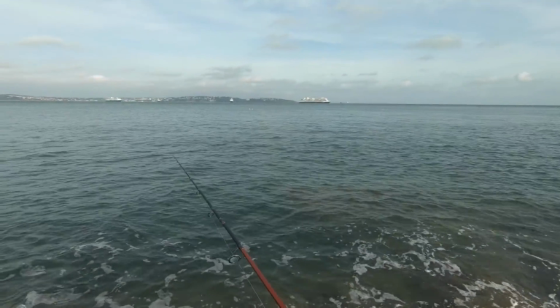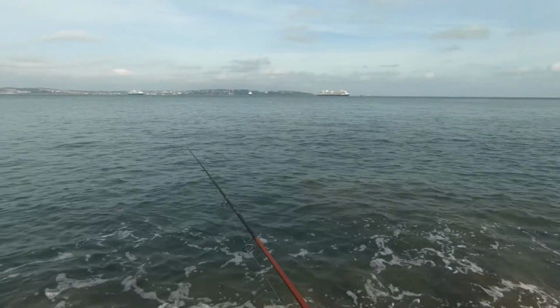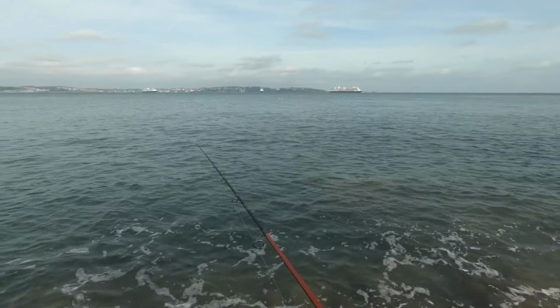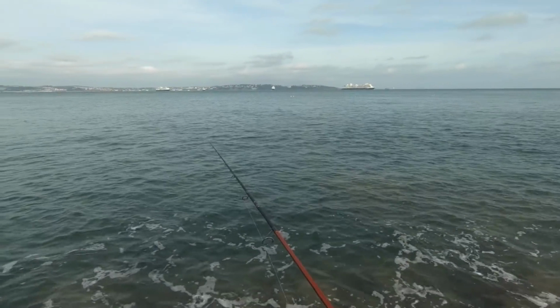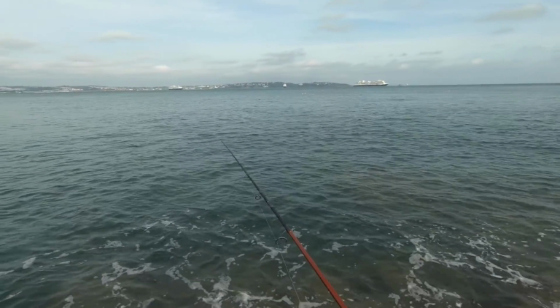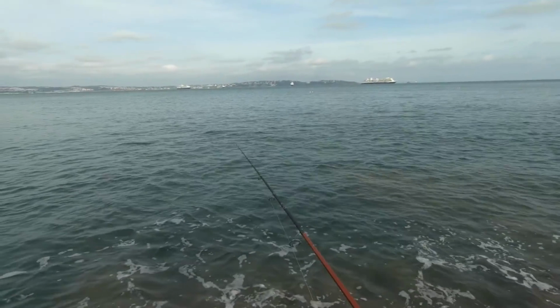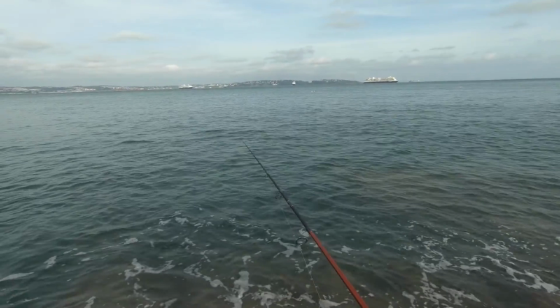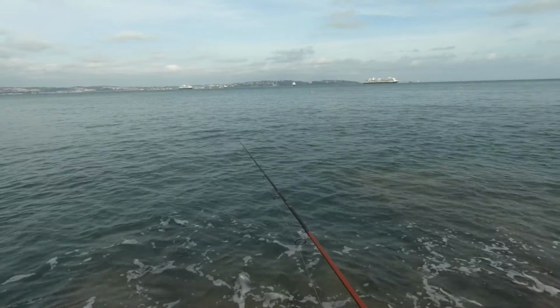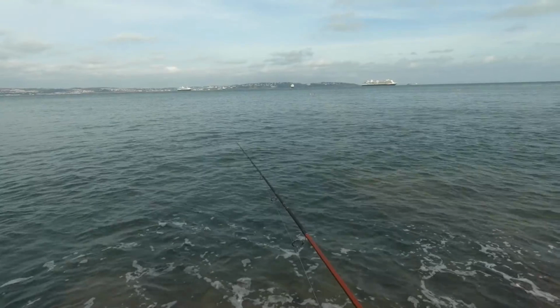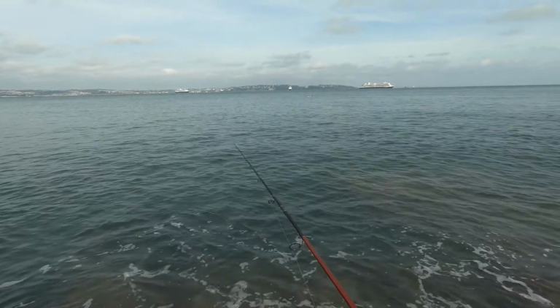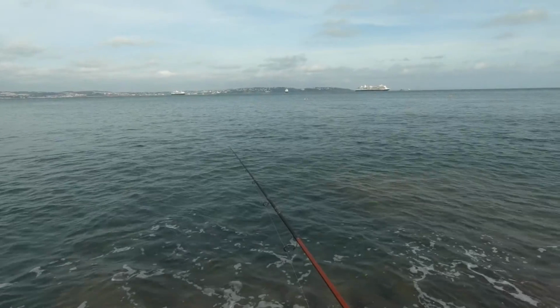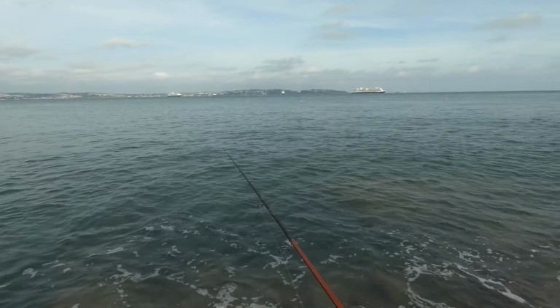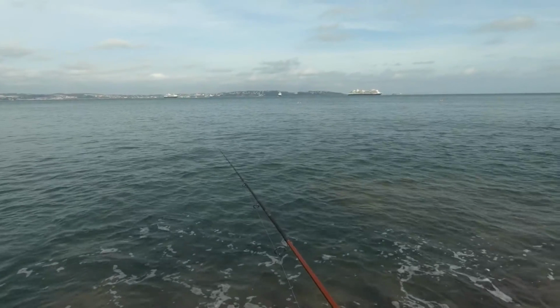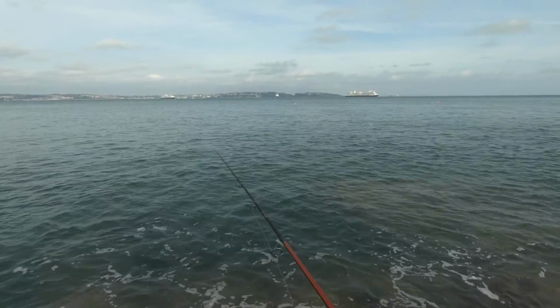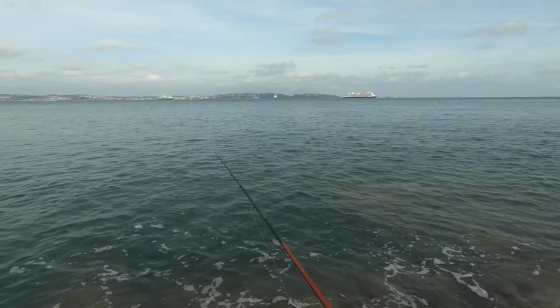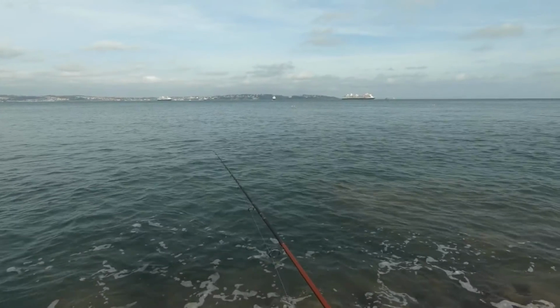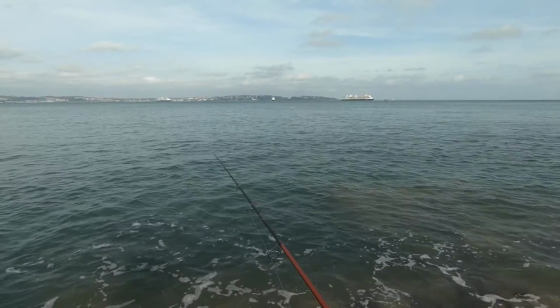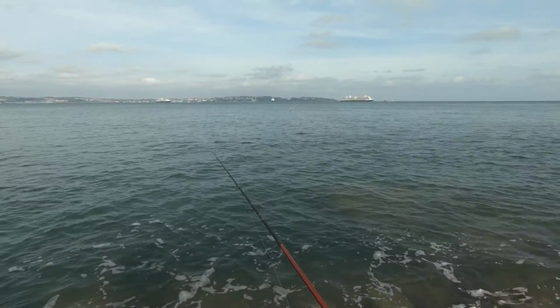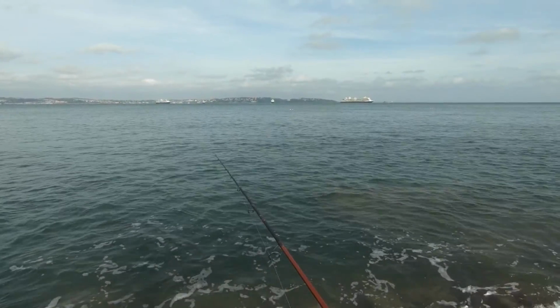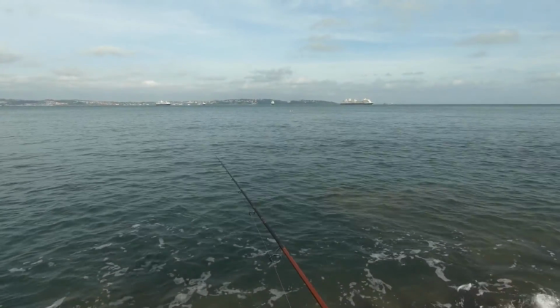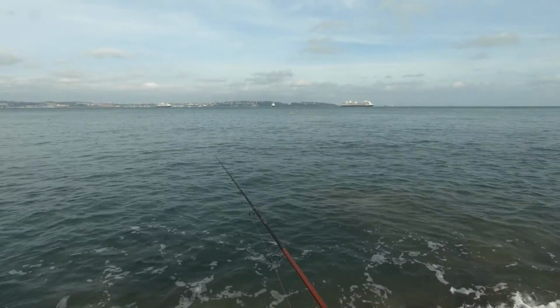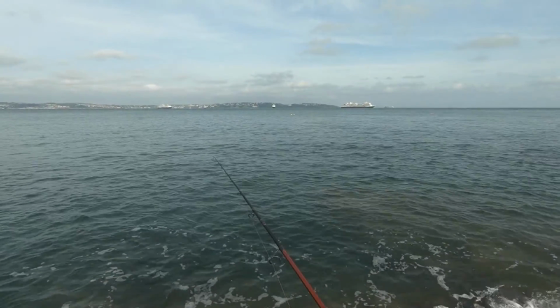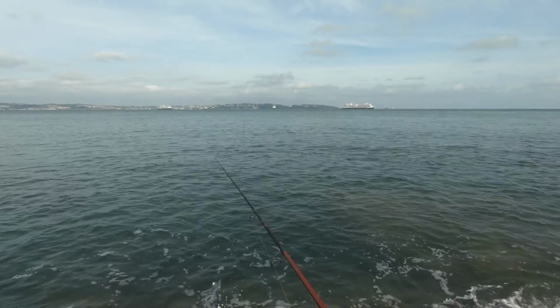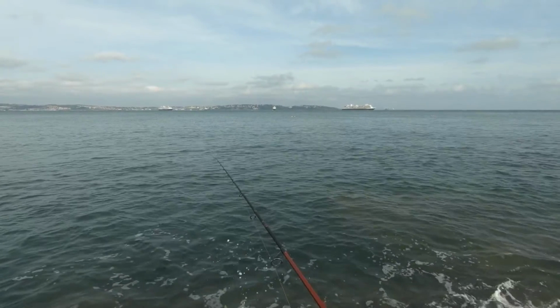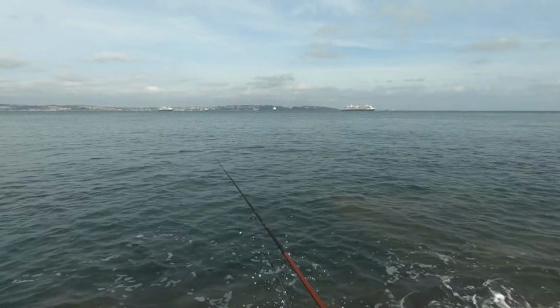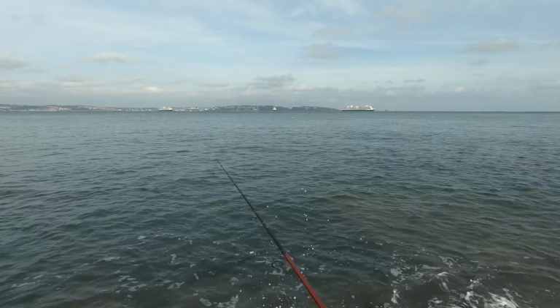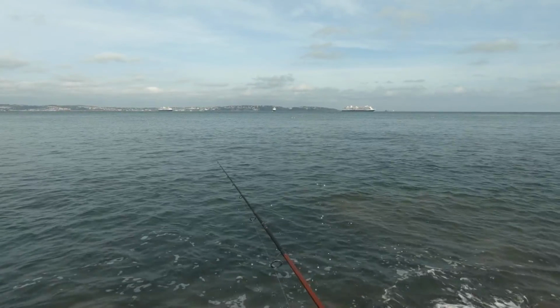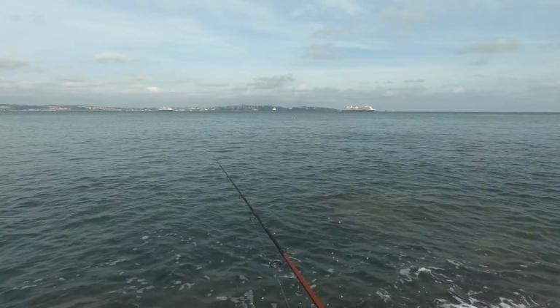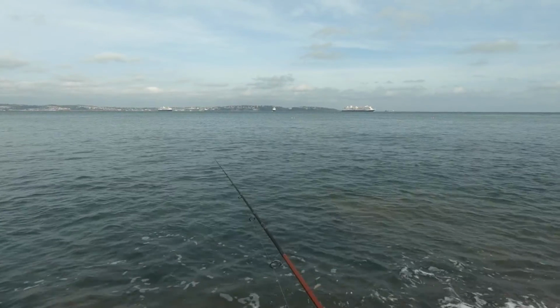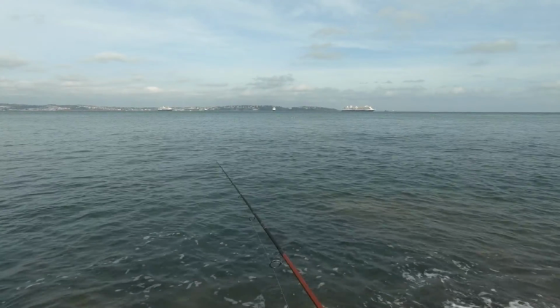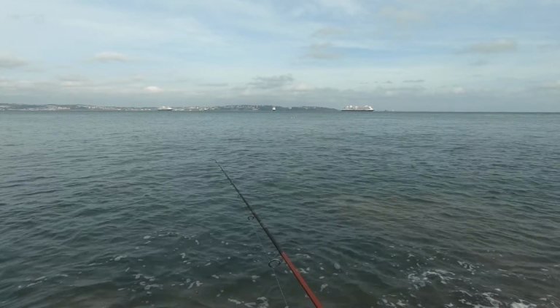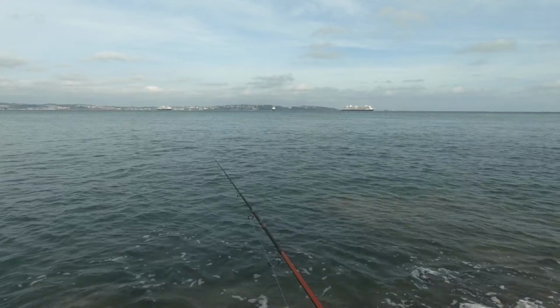When using water that is a bit coloured like this, I like to use a darker lure - something that's going to give a better silhouette.